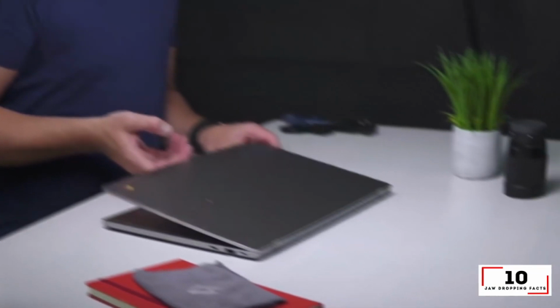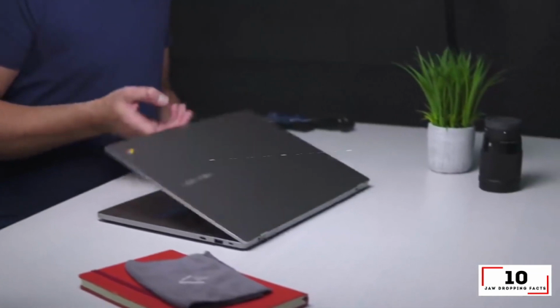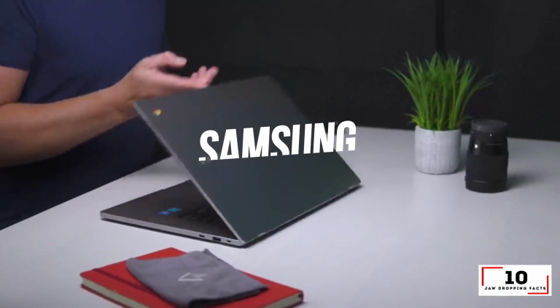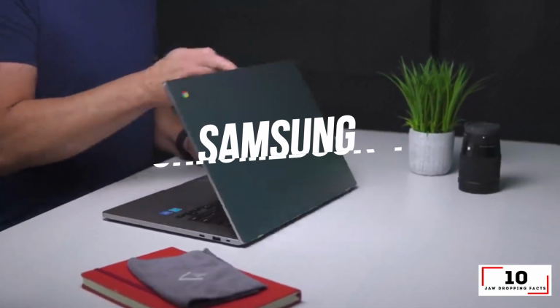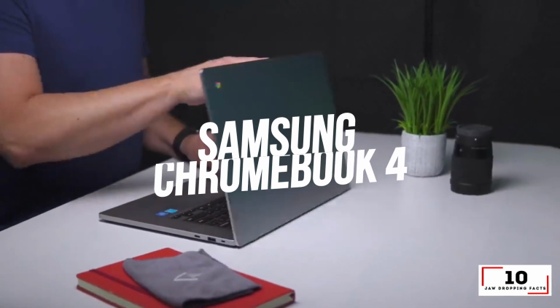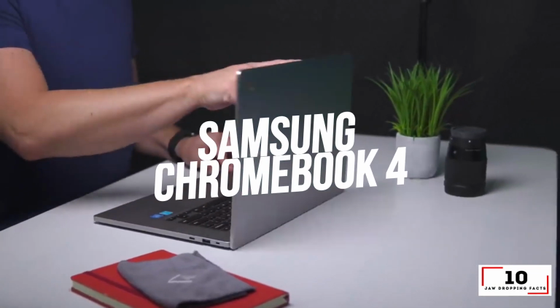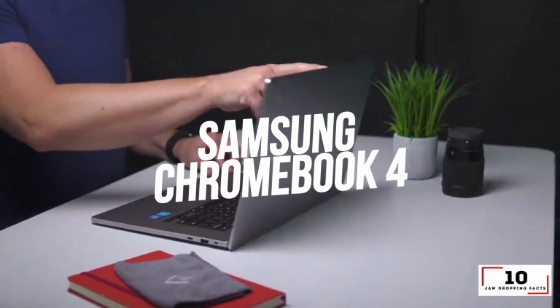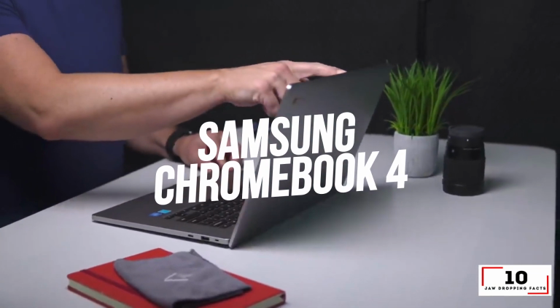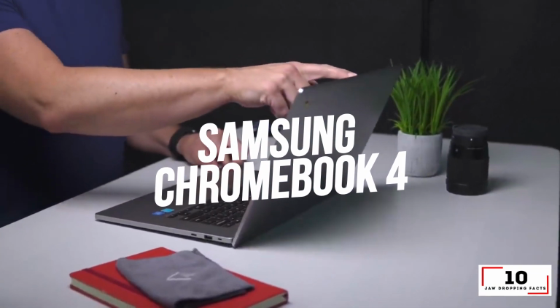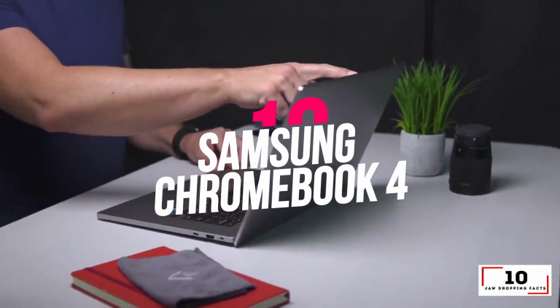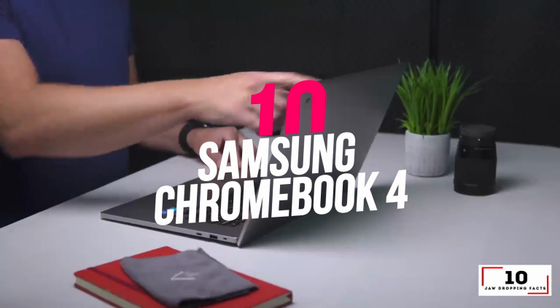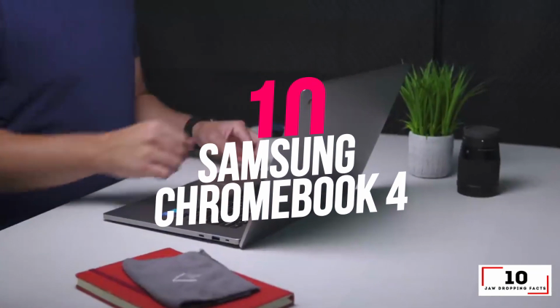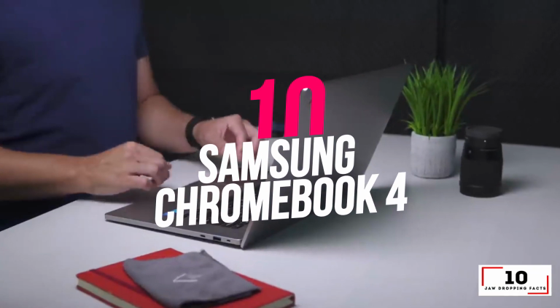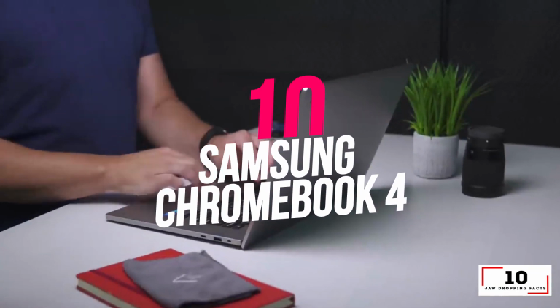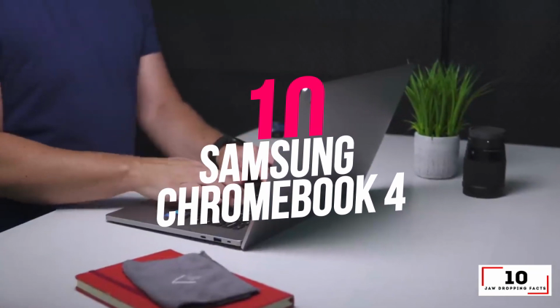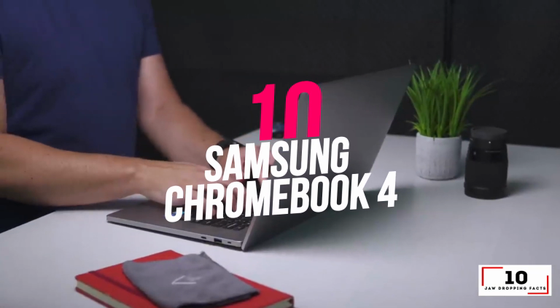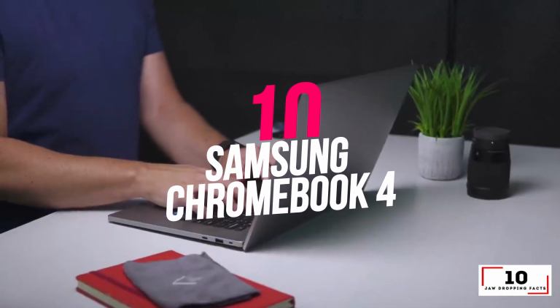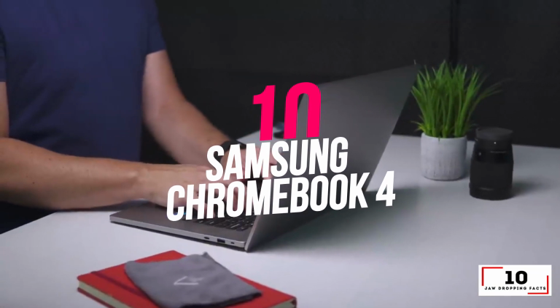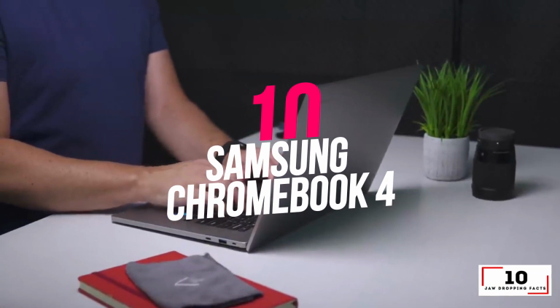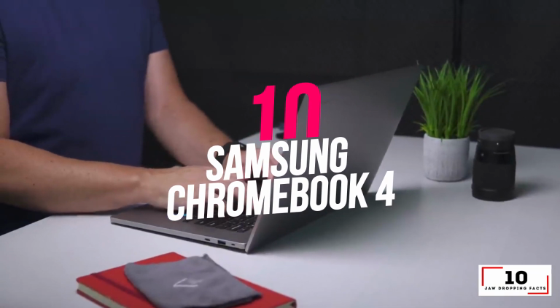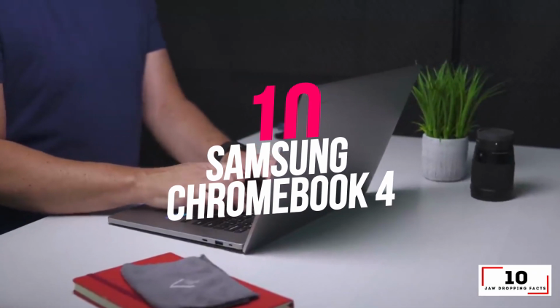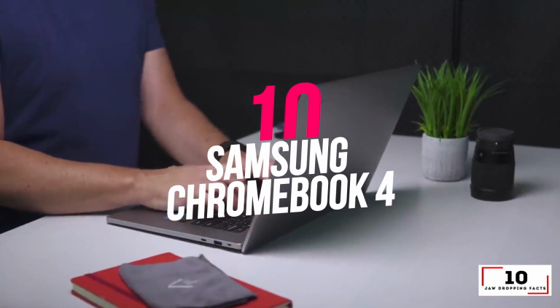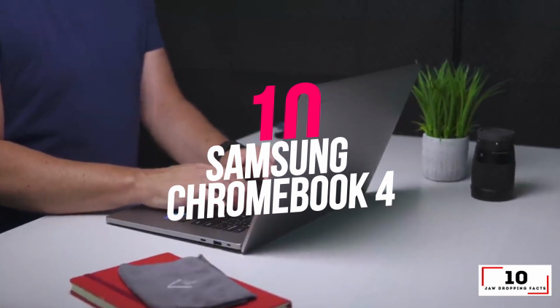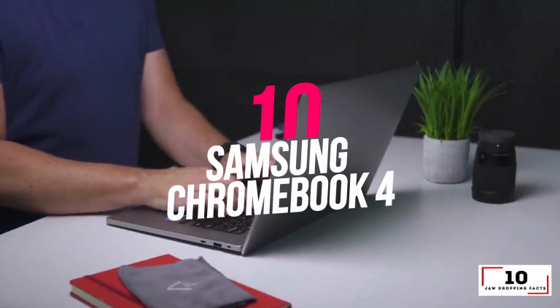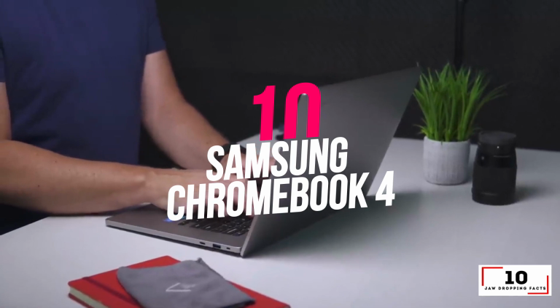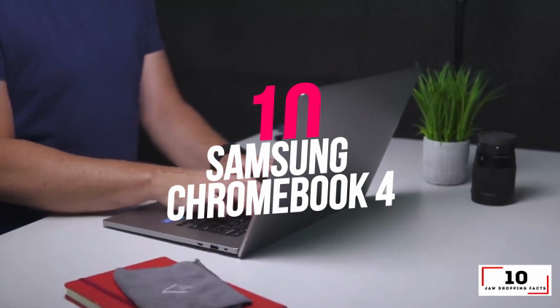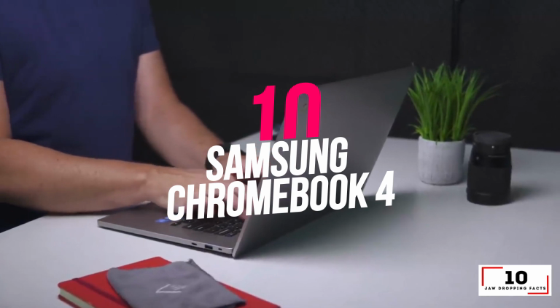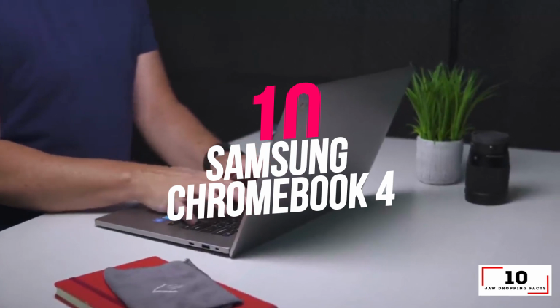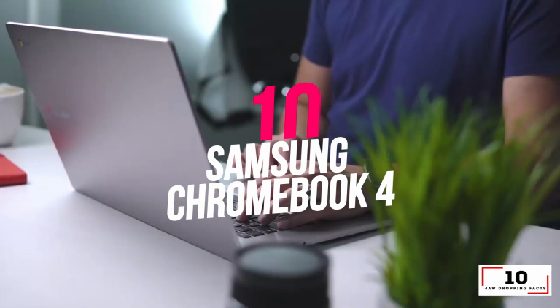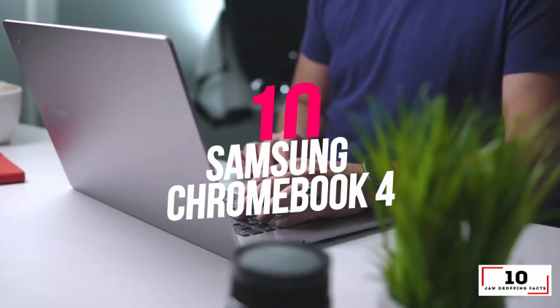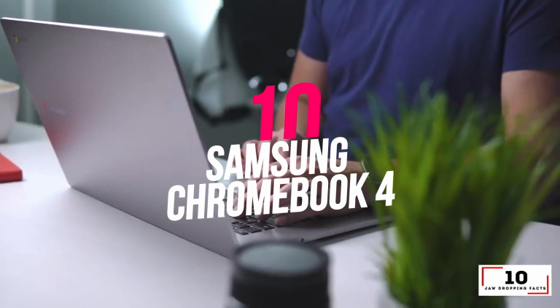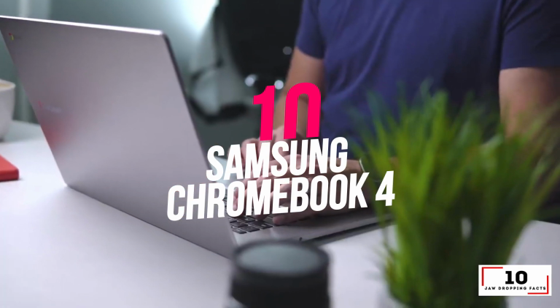Number 10: Samsung Chromebook 4 — the laptop with the best battery life.